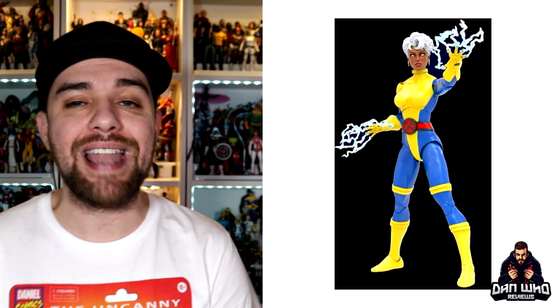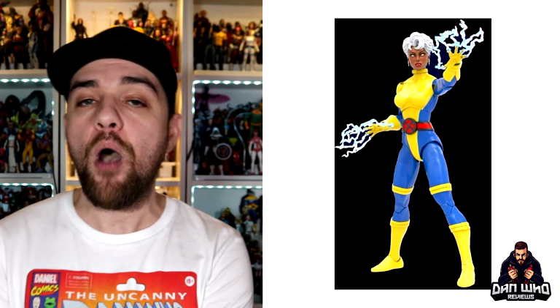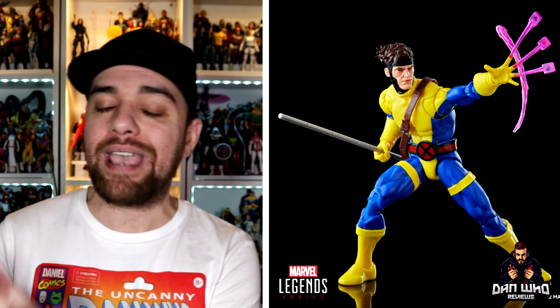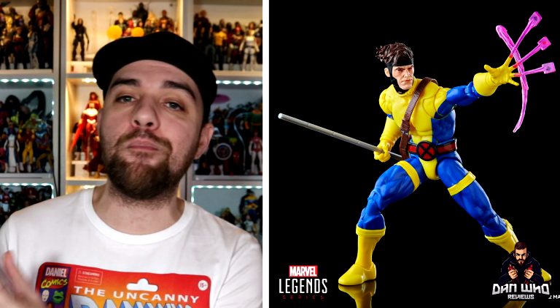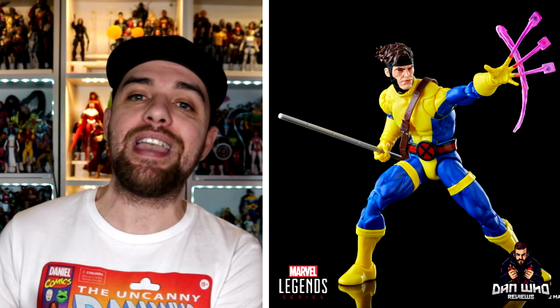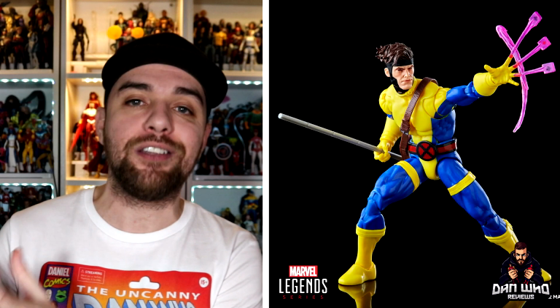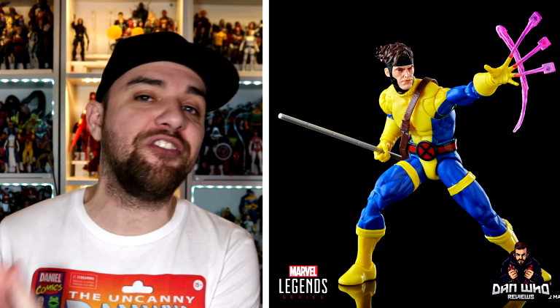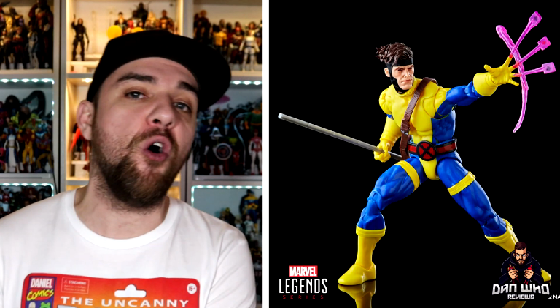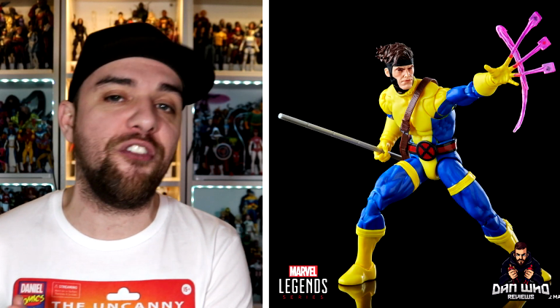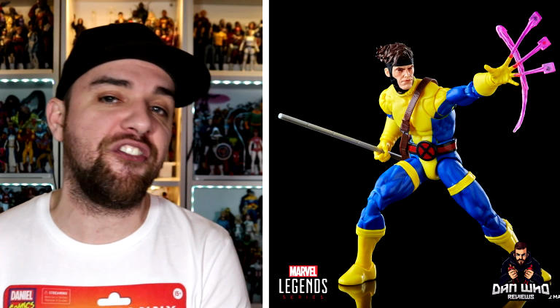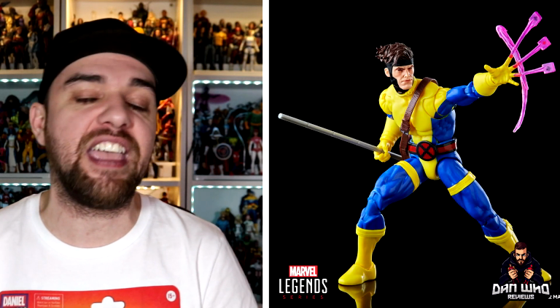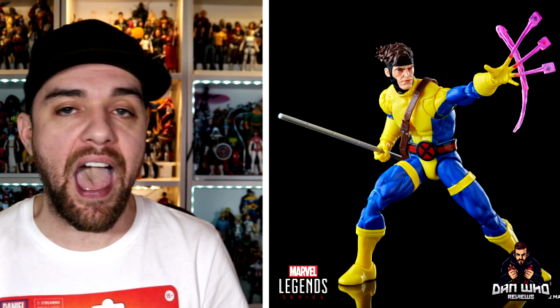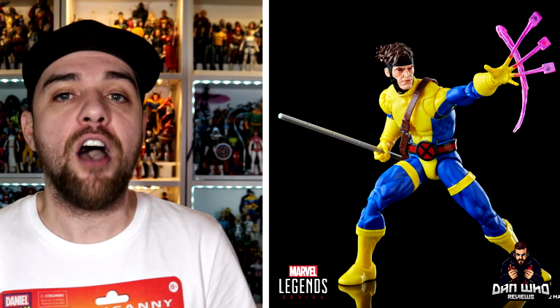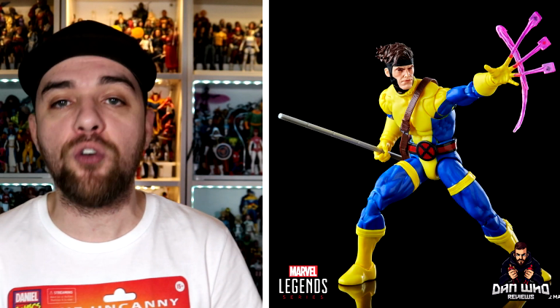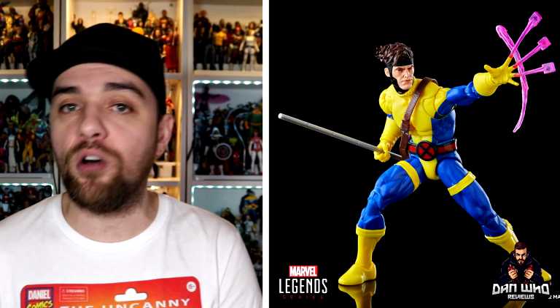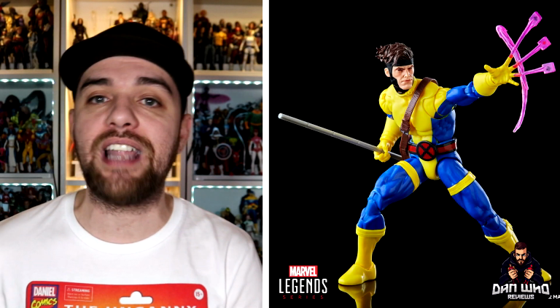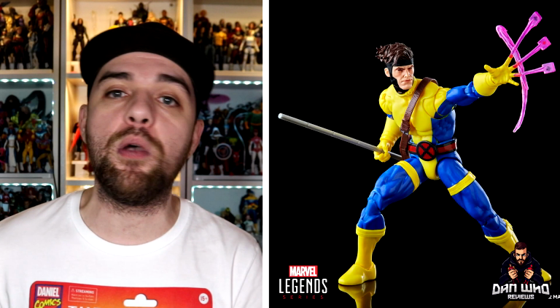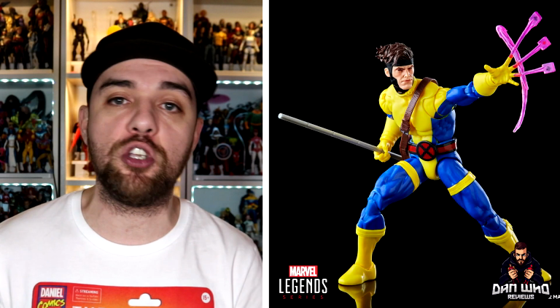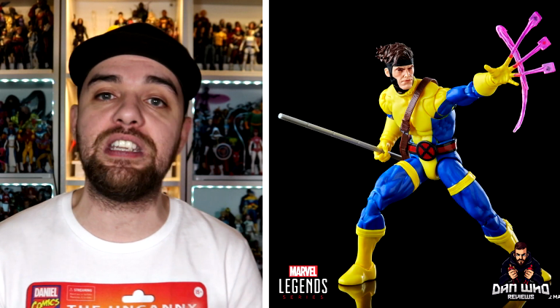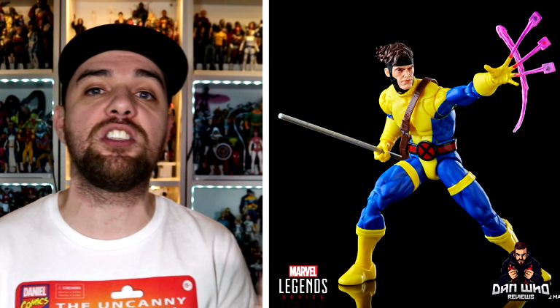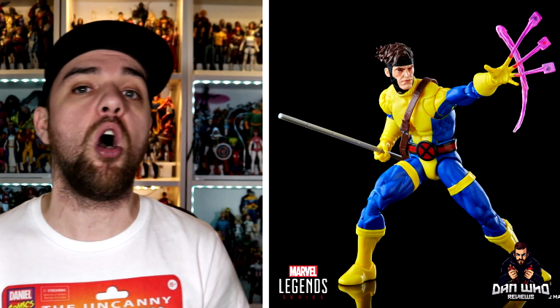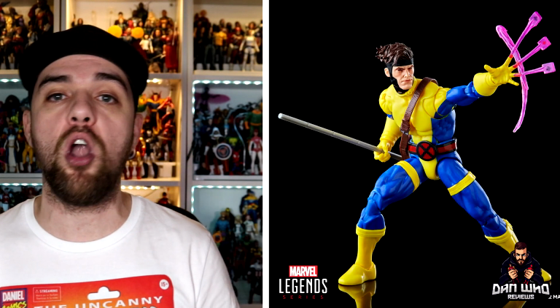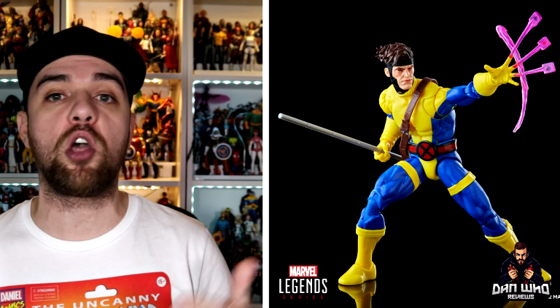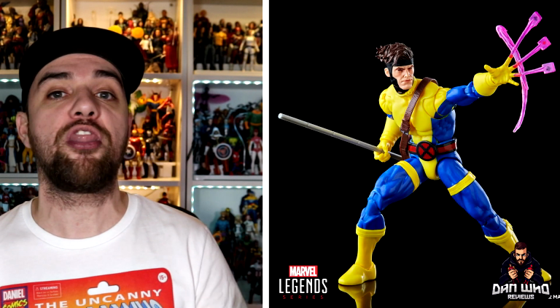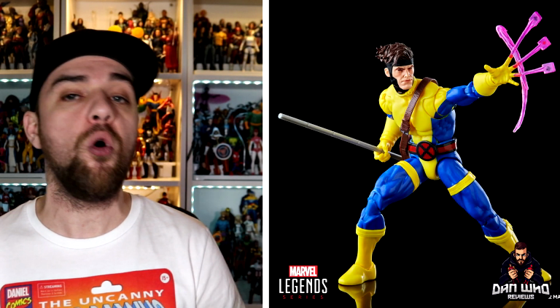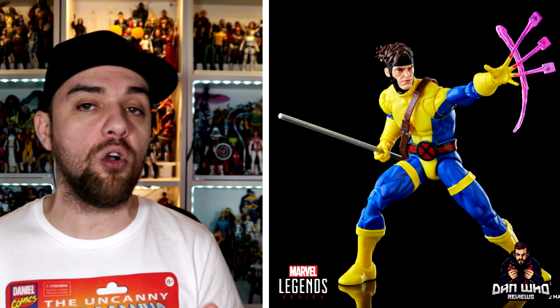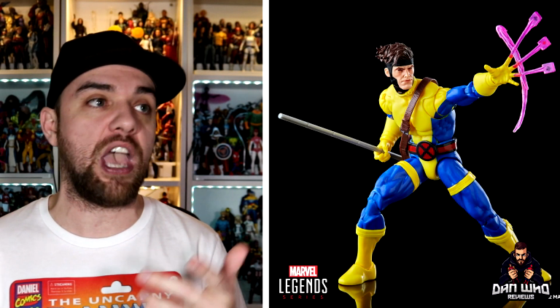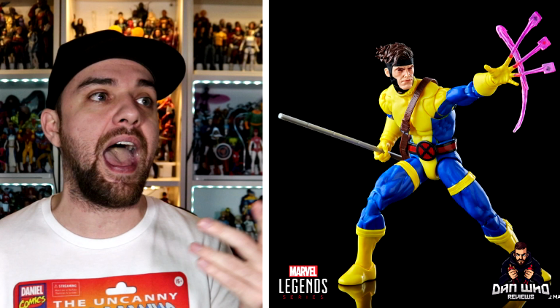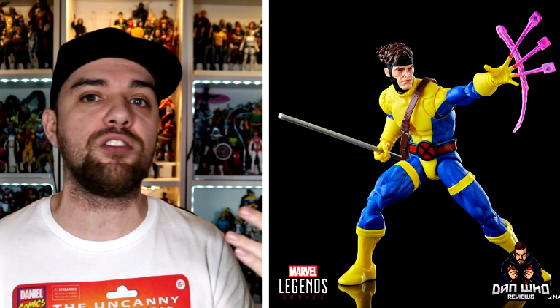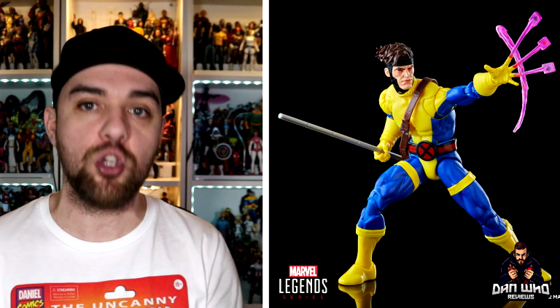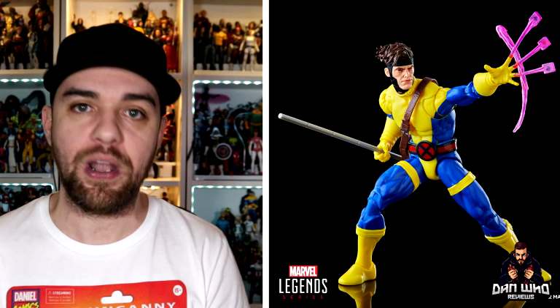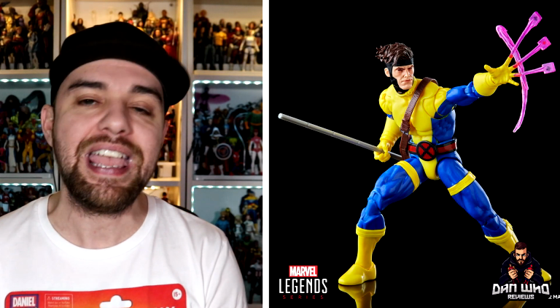Gambit is the fourth figure. Of course, now we just need Psylocke, Forge, and Jubilee.